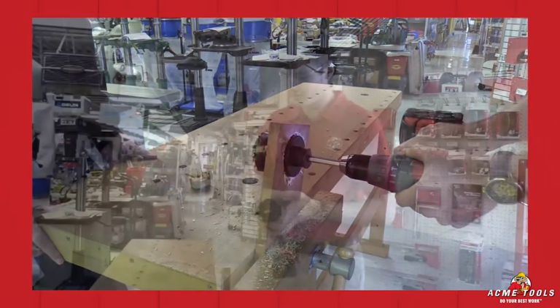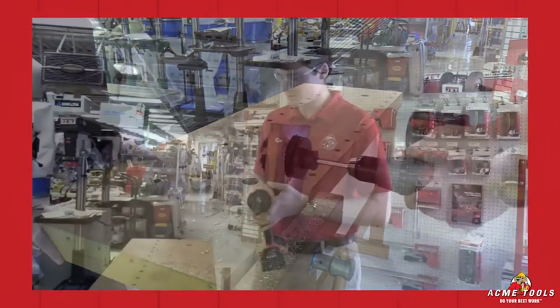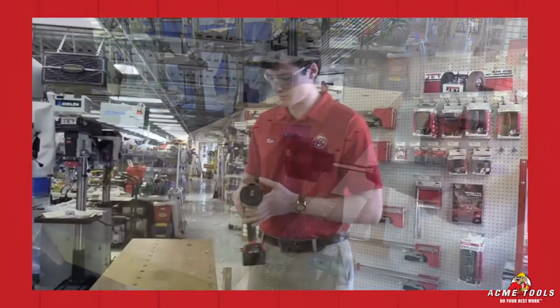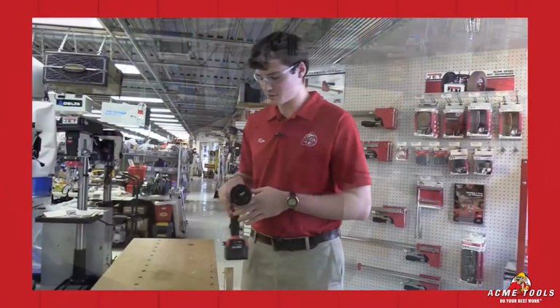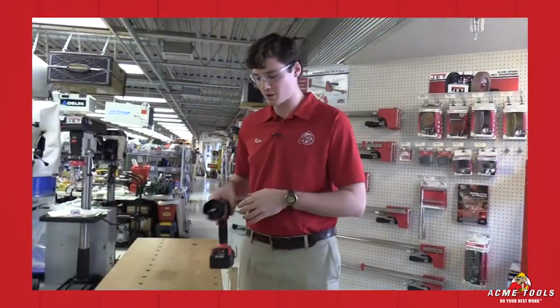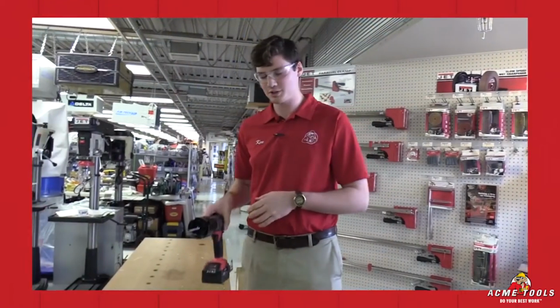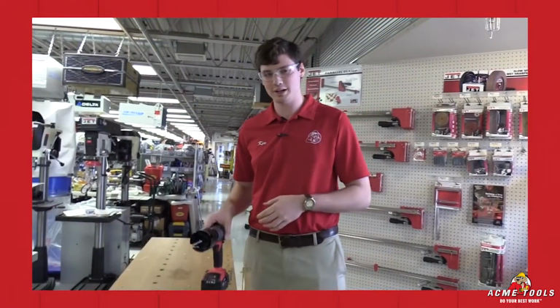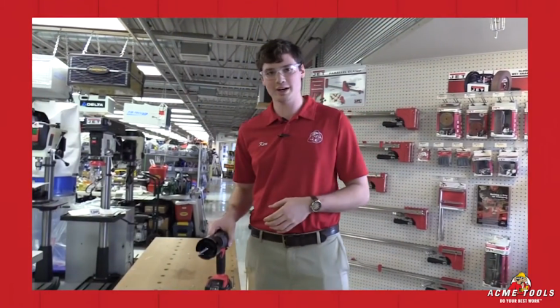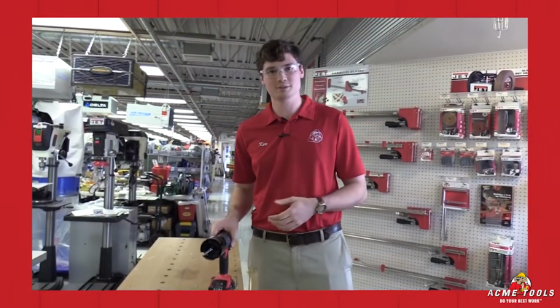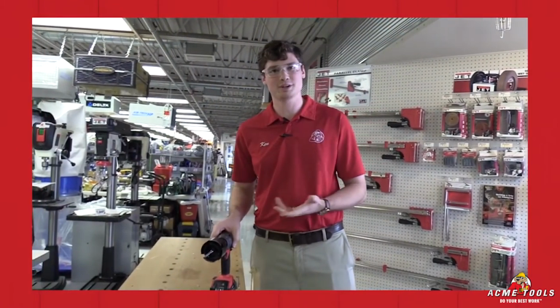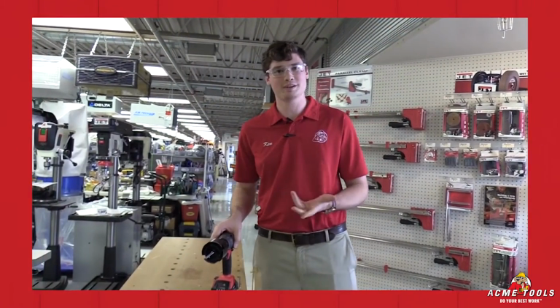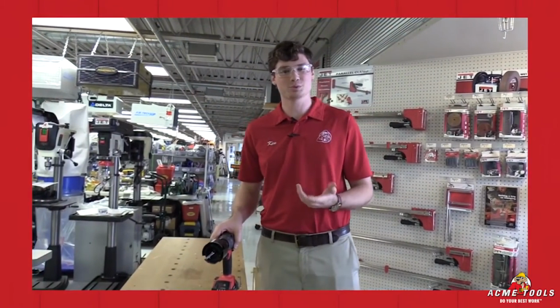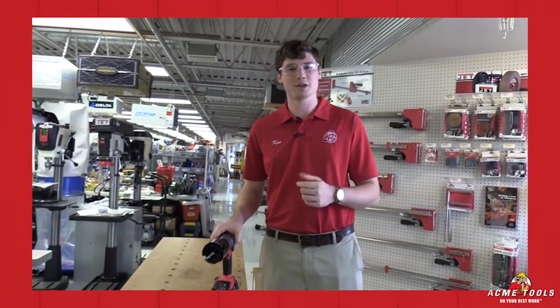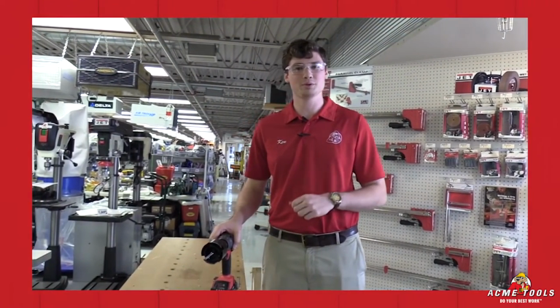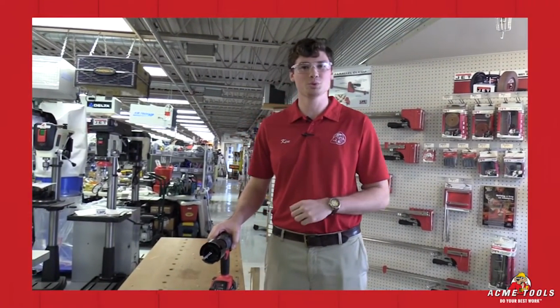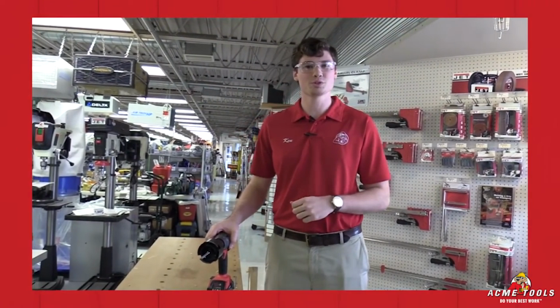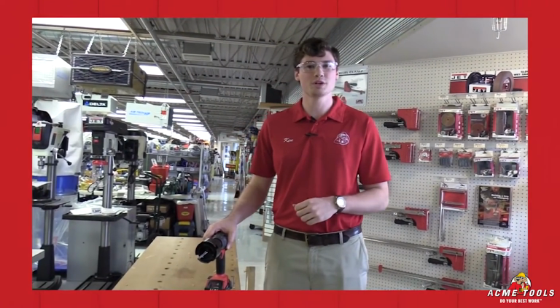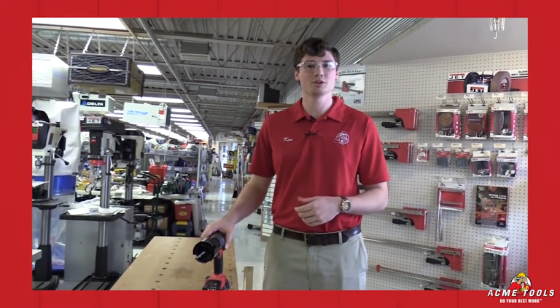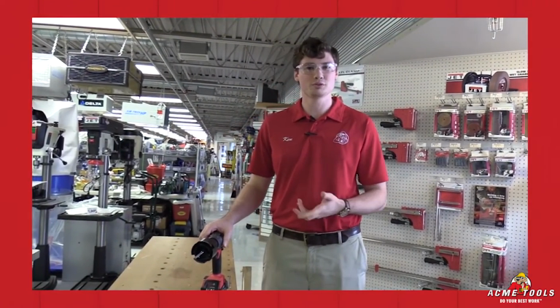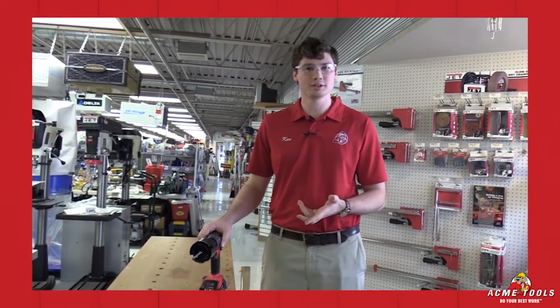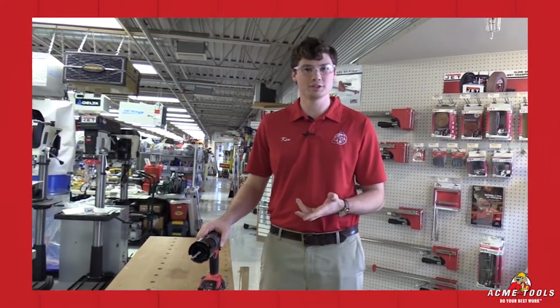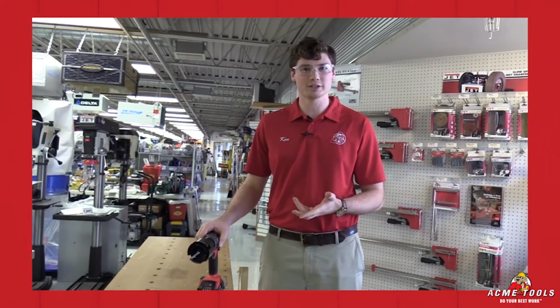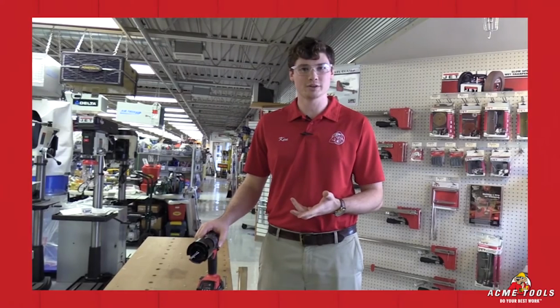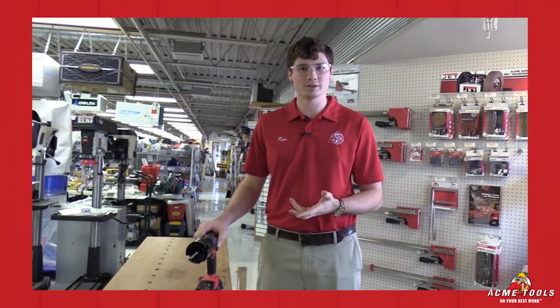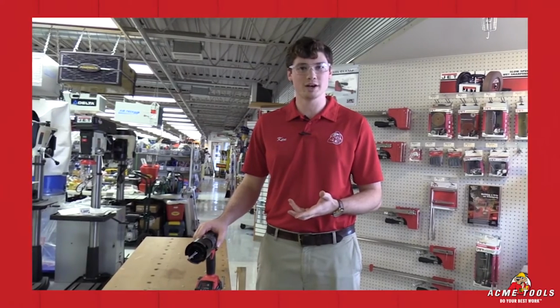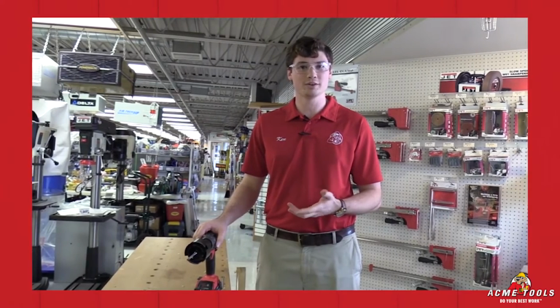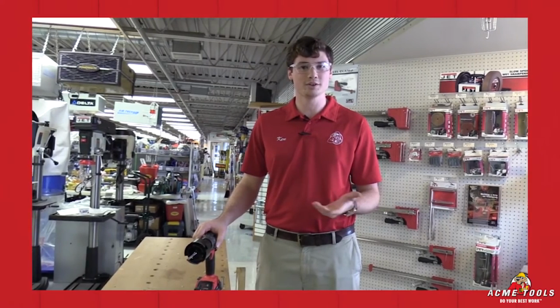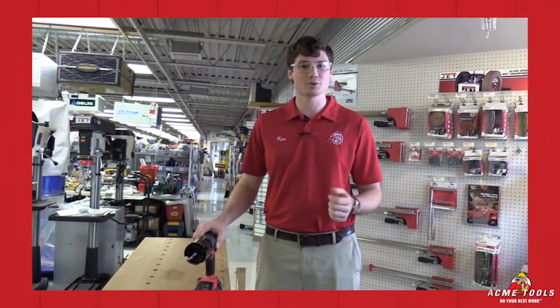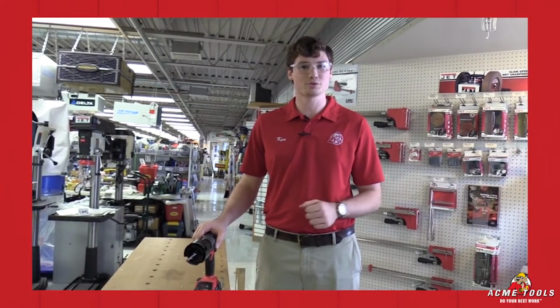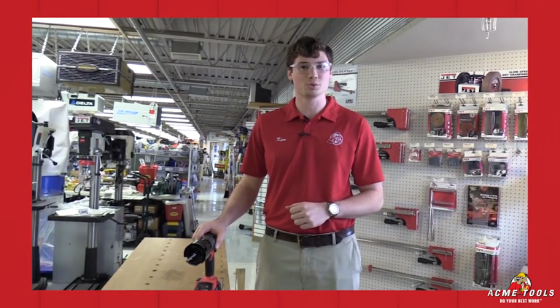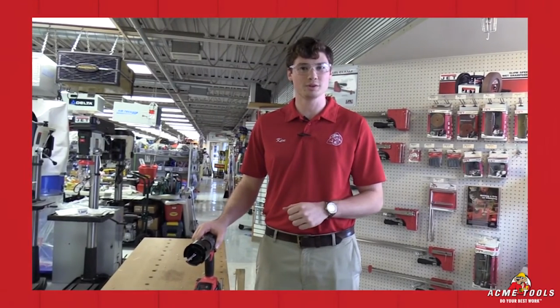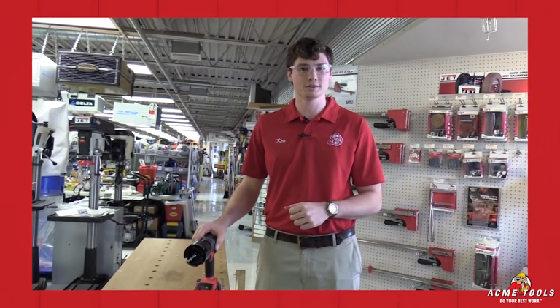Thanks for watching today guys, I'm Ken Davis with Acme Tools. Don't forget to check us out online or in the stores for more deals.